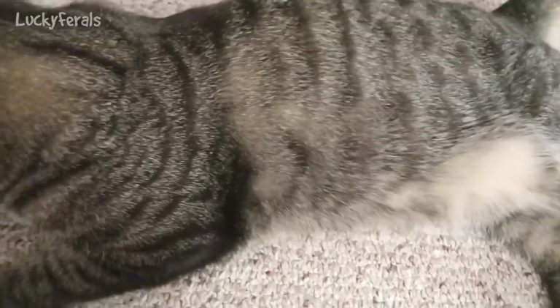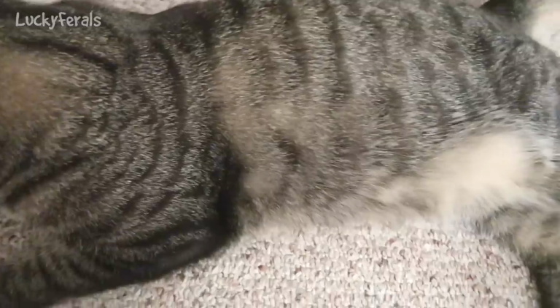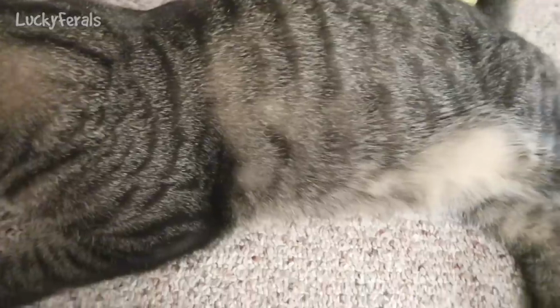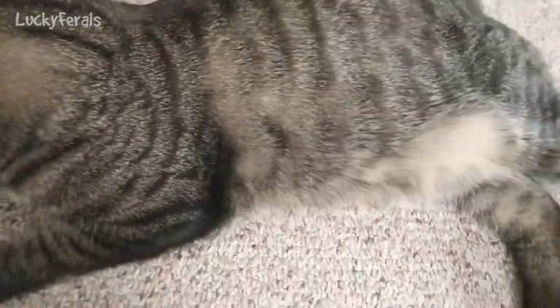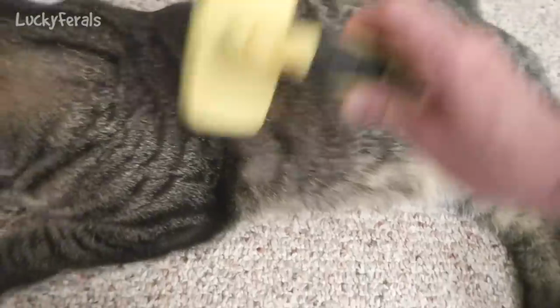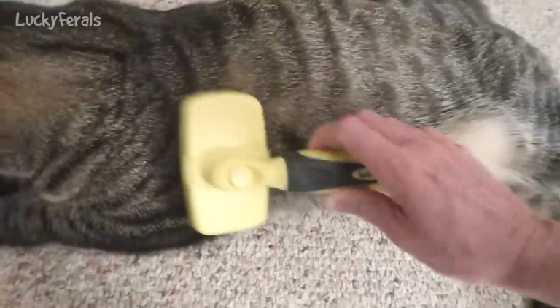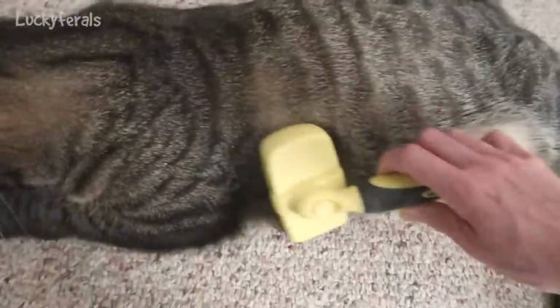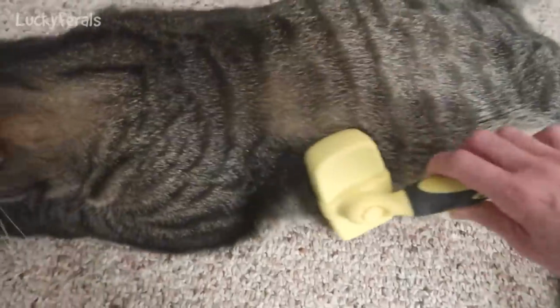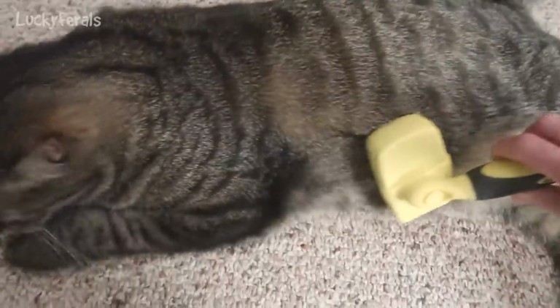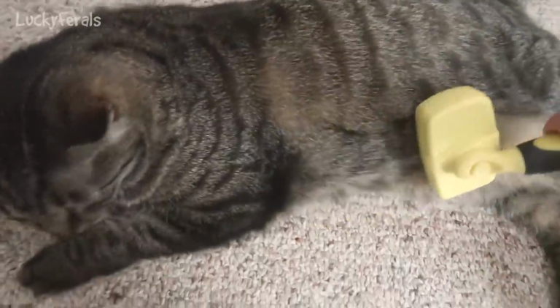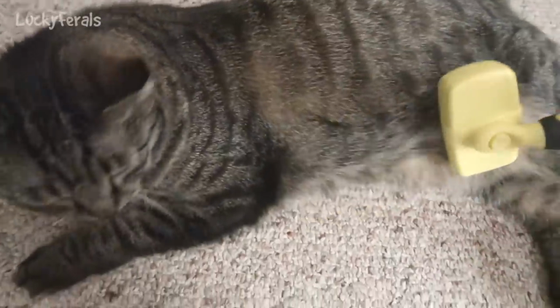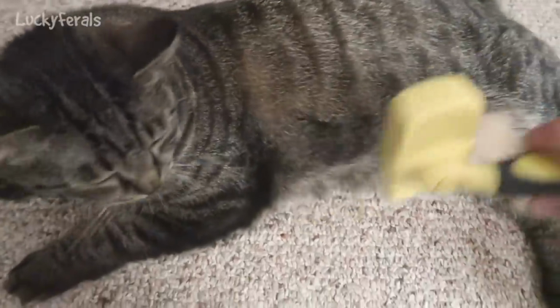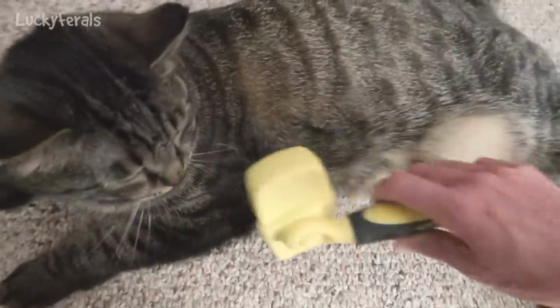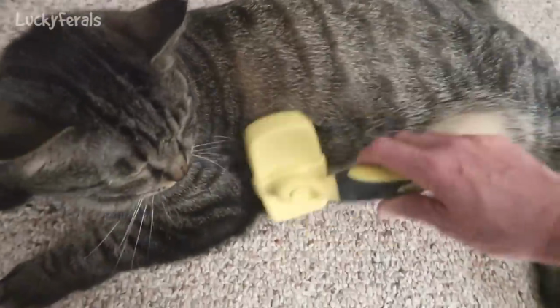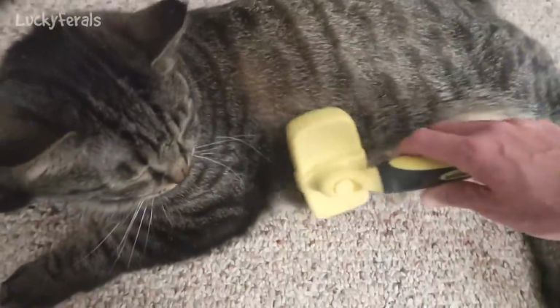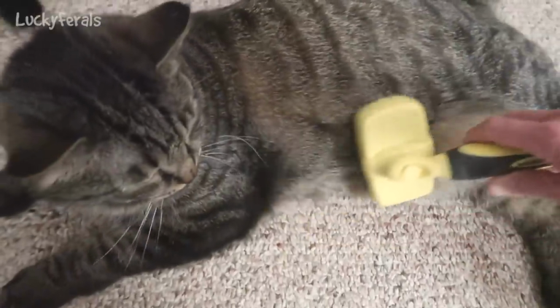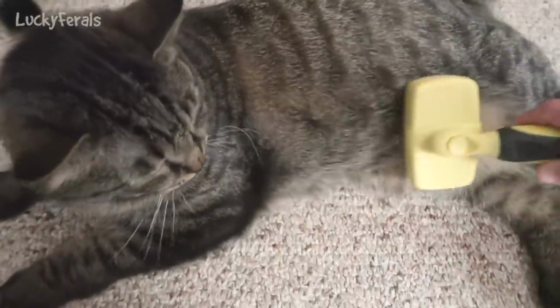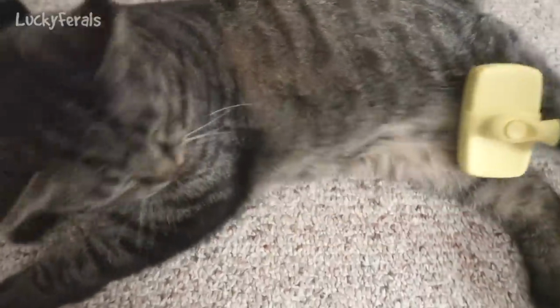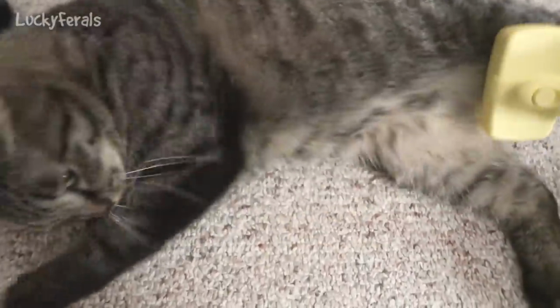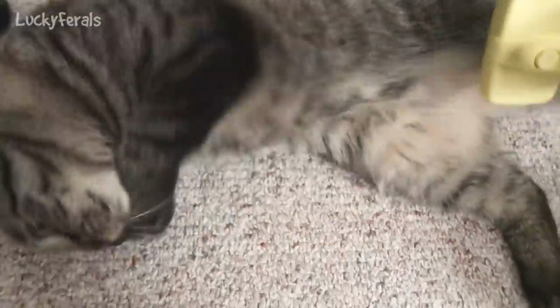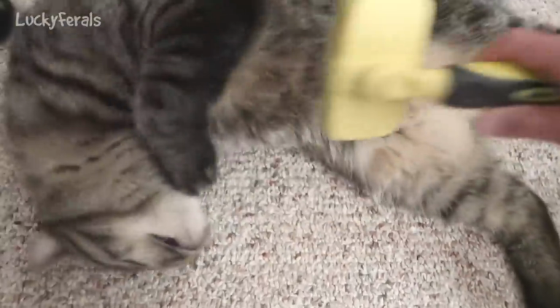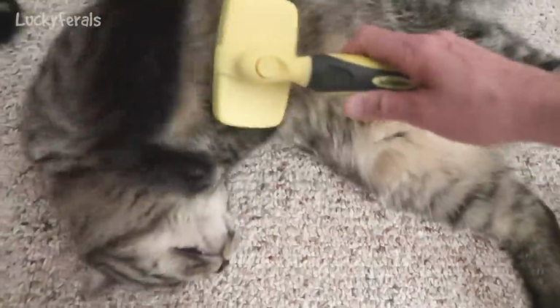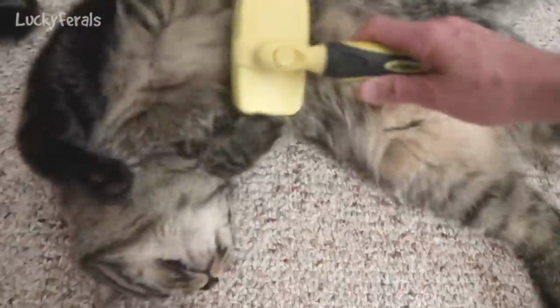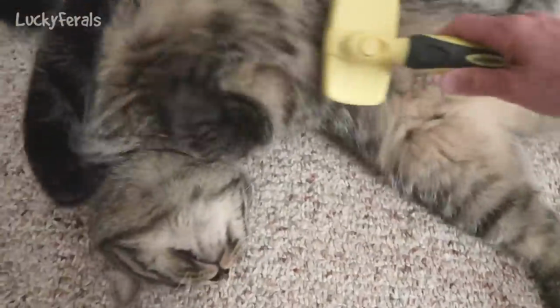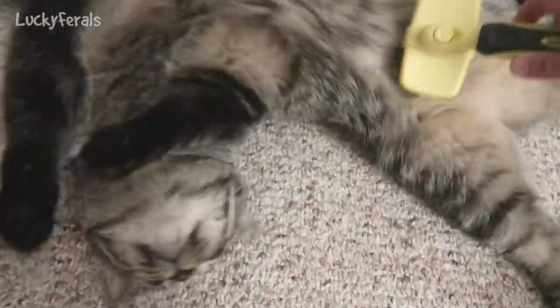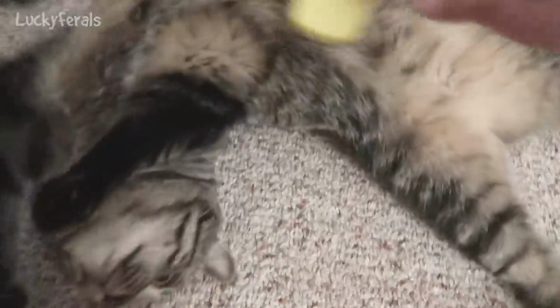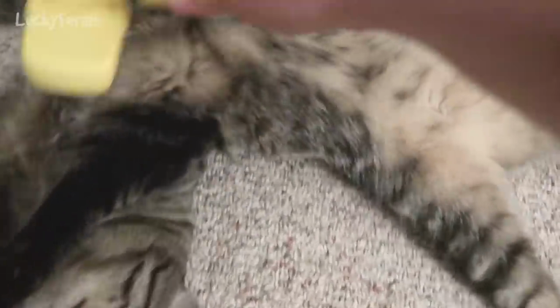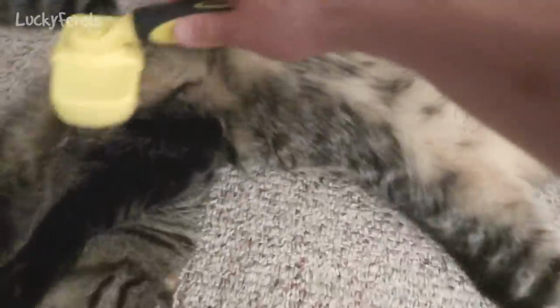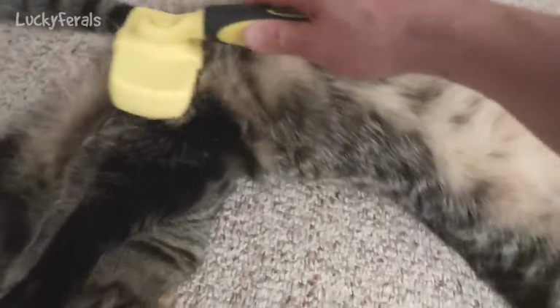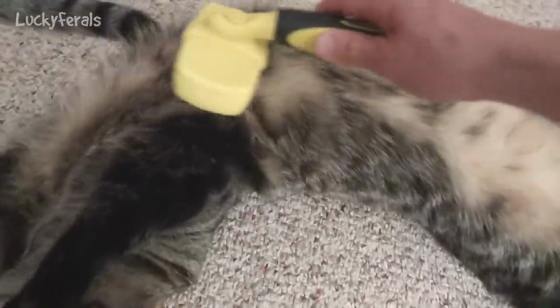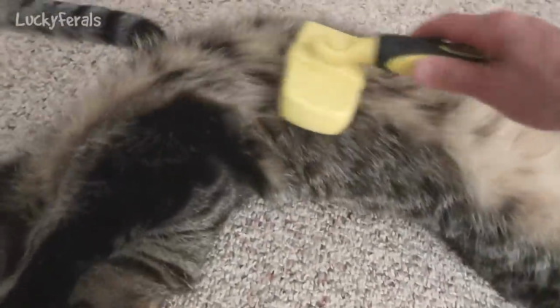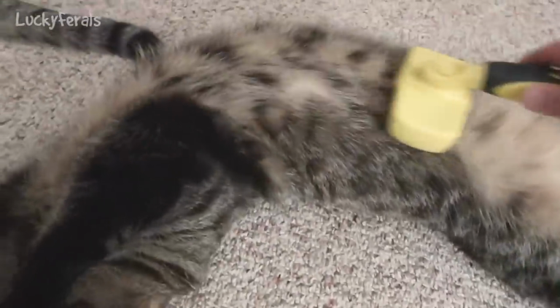Brush your tummy, Simba? Okay, brush your tummy.